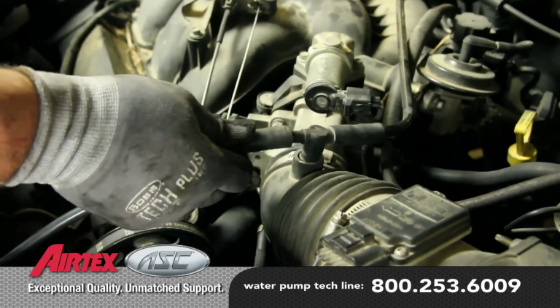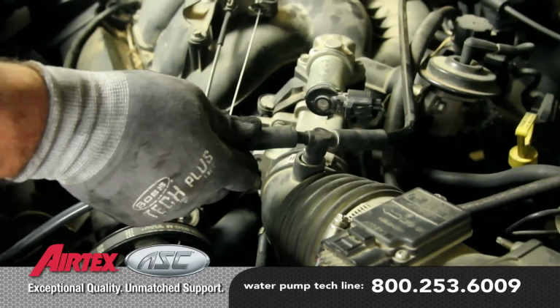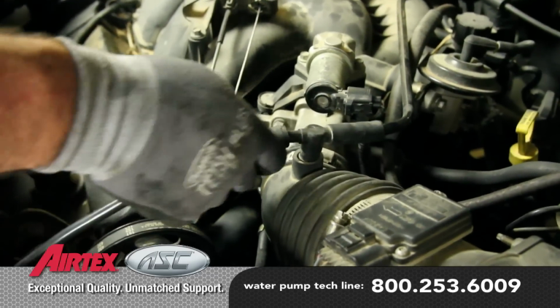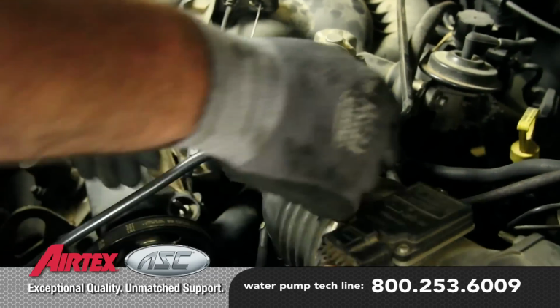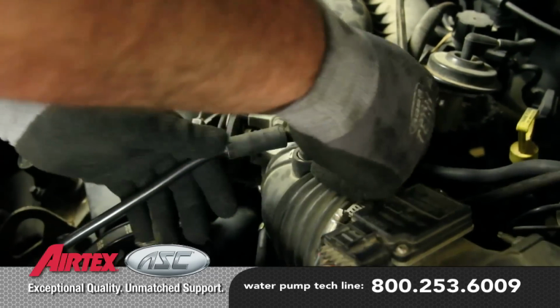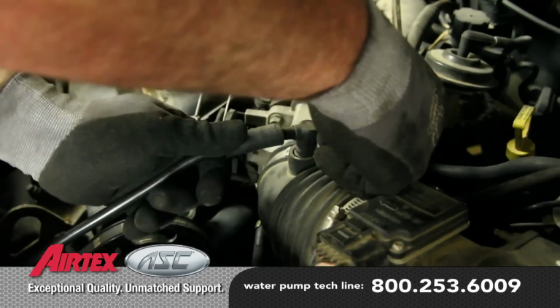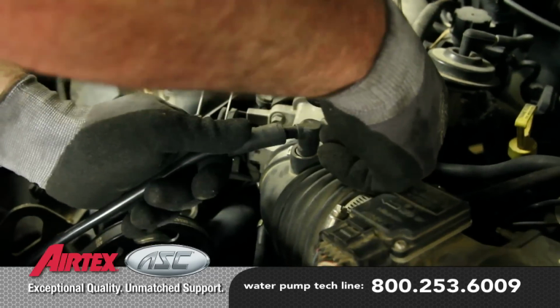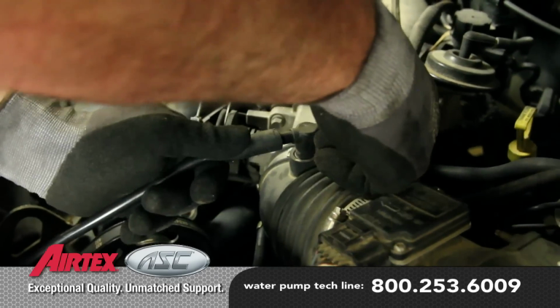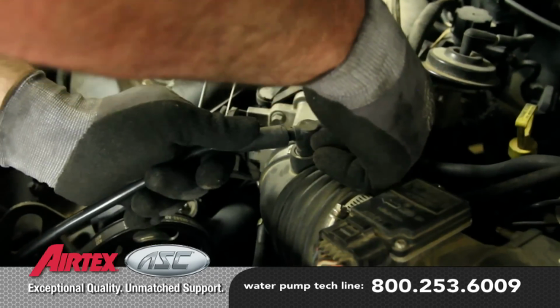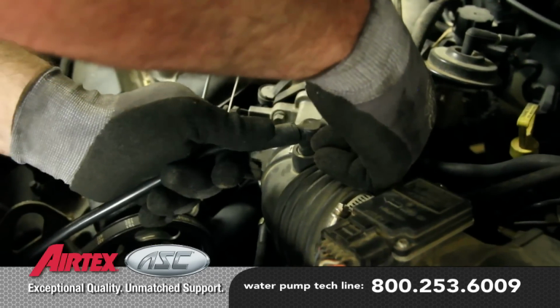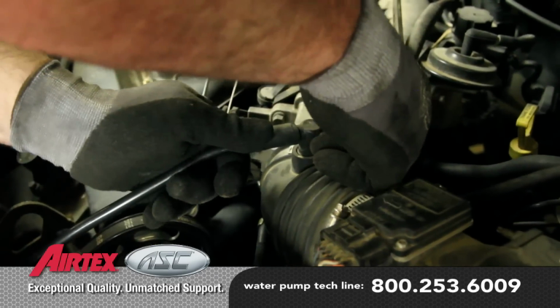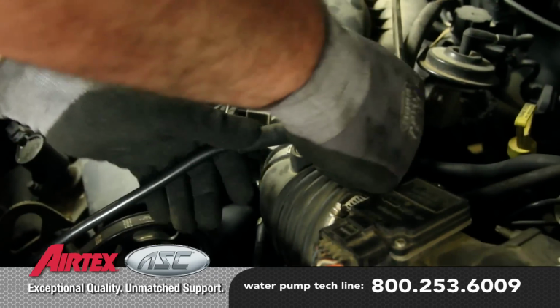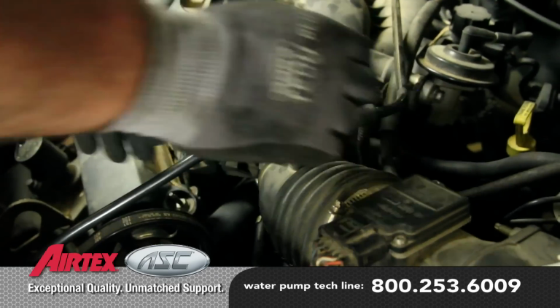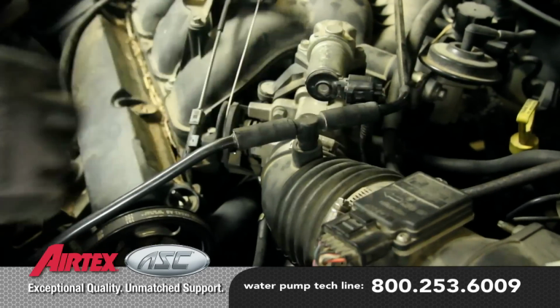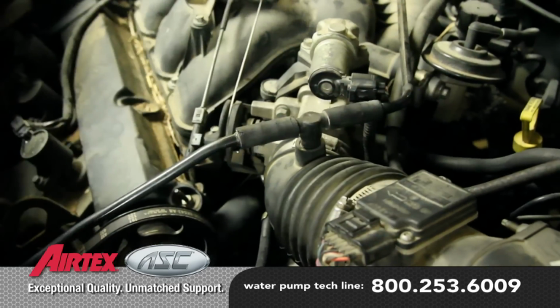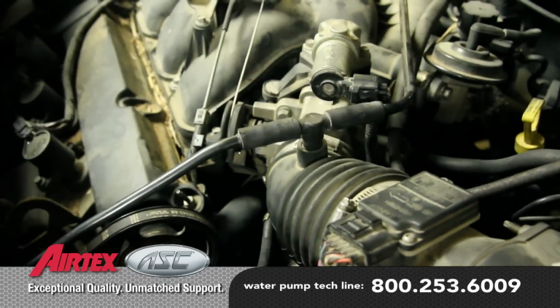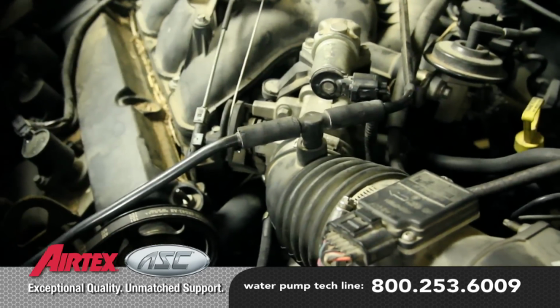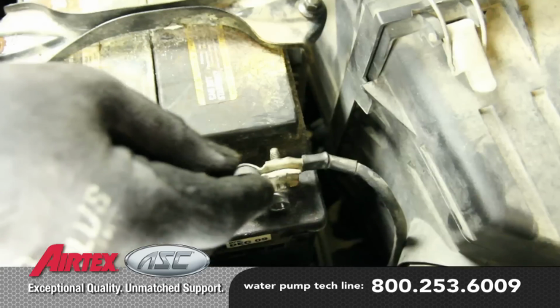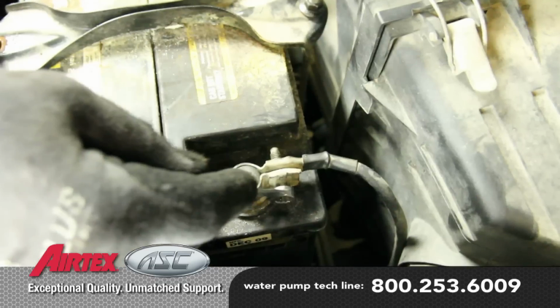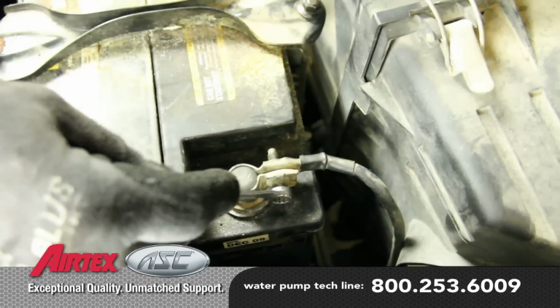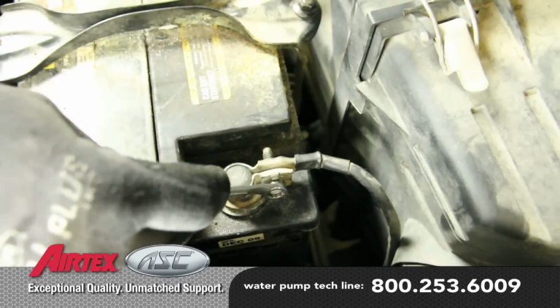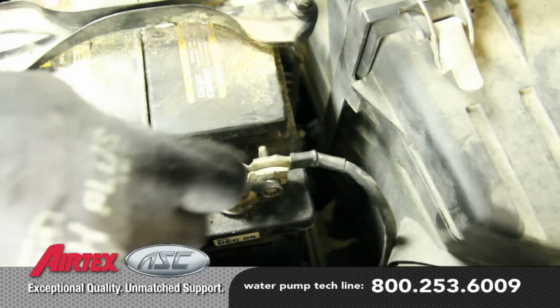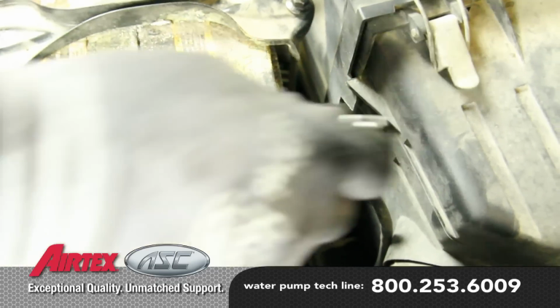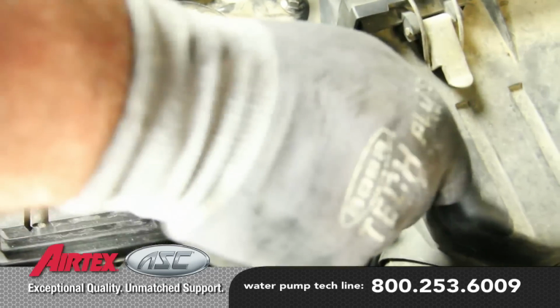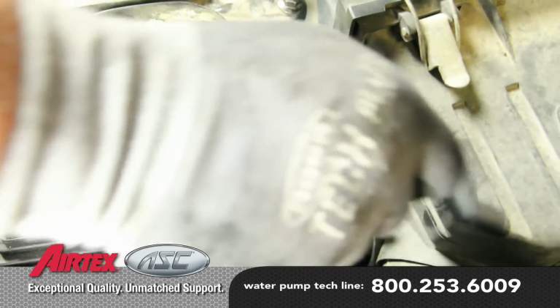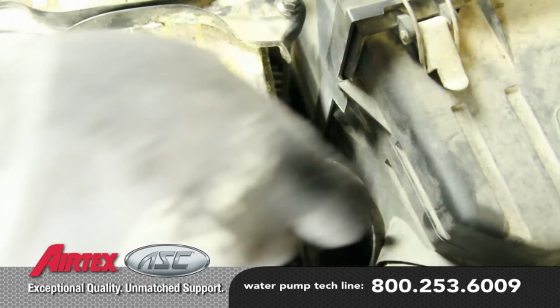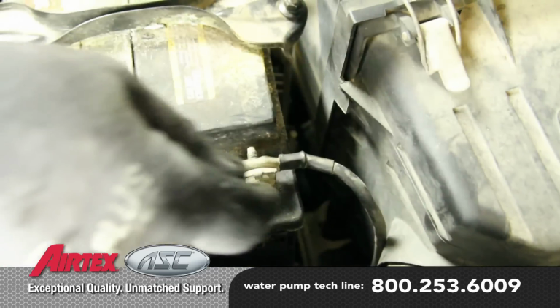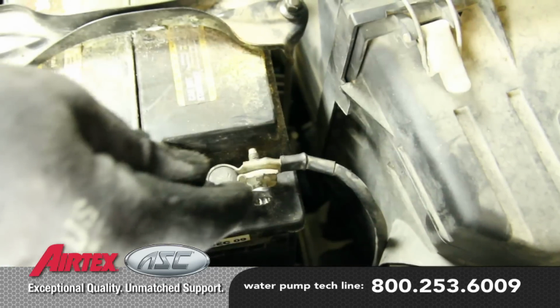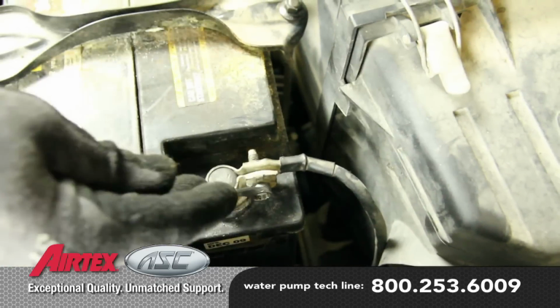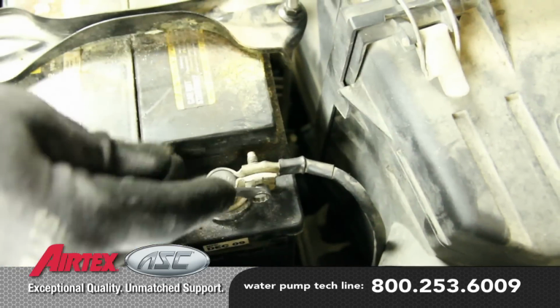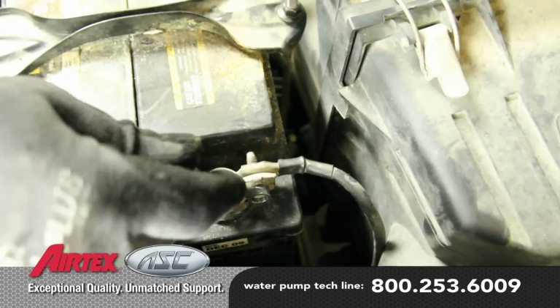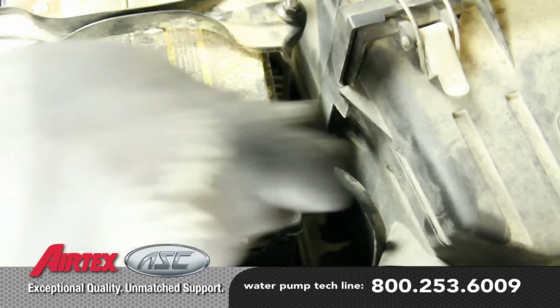Reconnect the emissions tube. With the repair complete, reattach the negative battery cable.